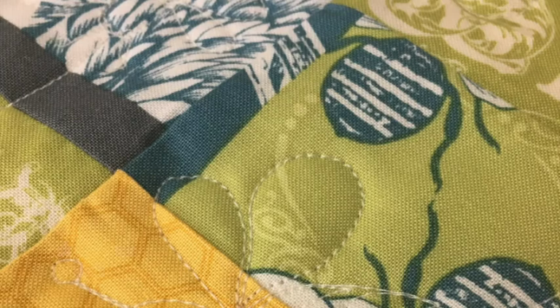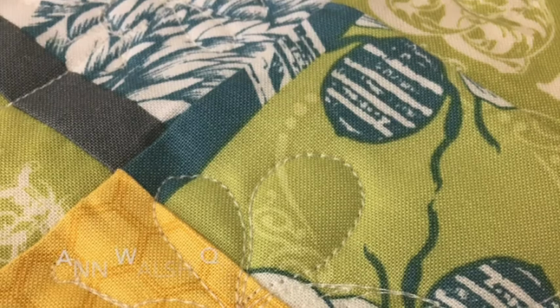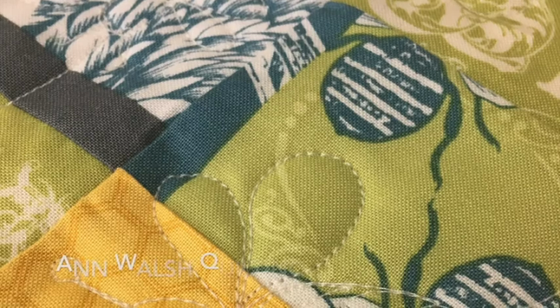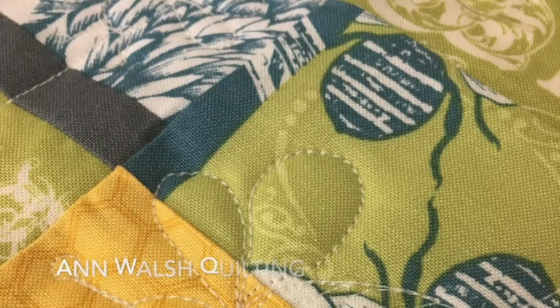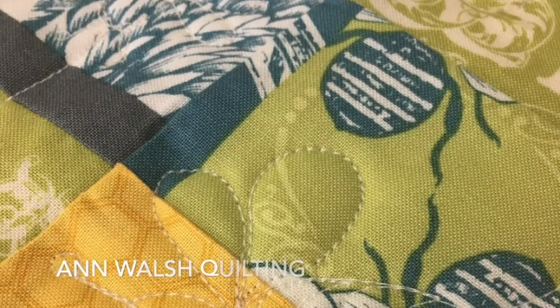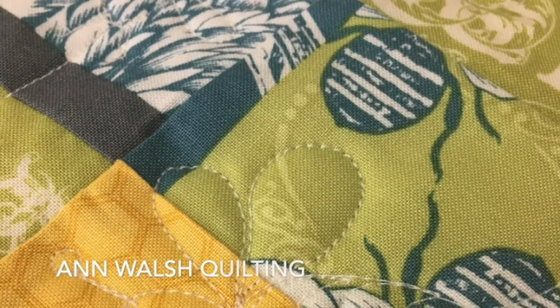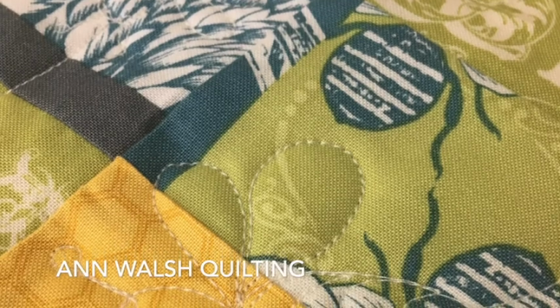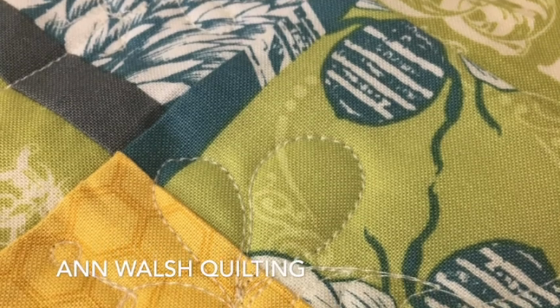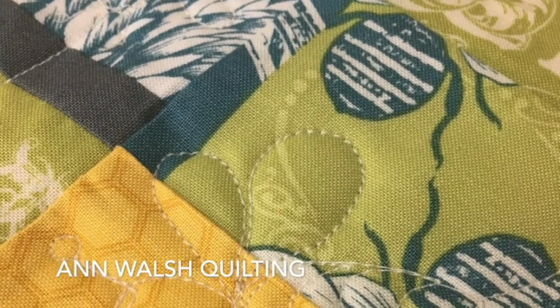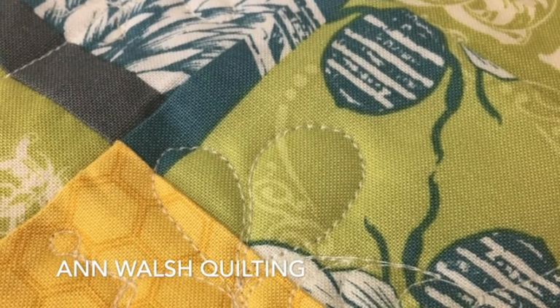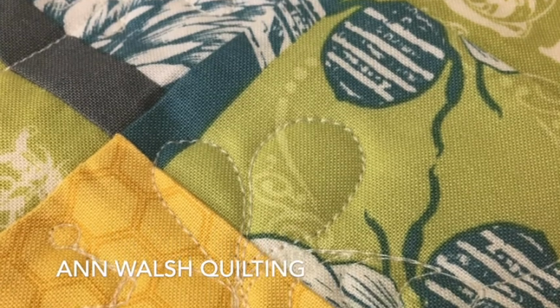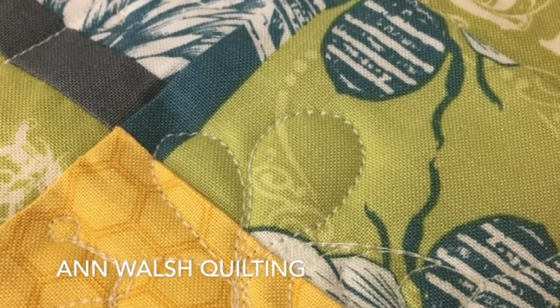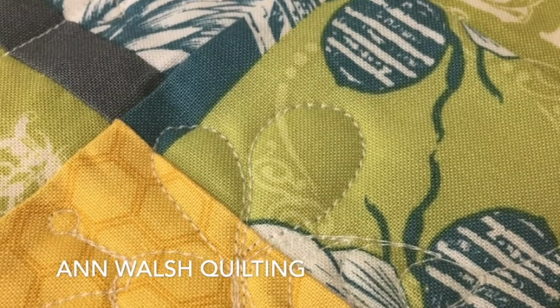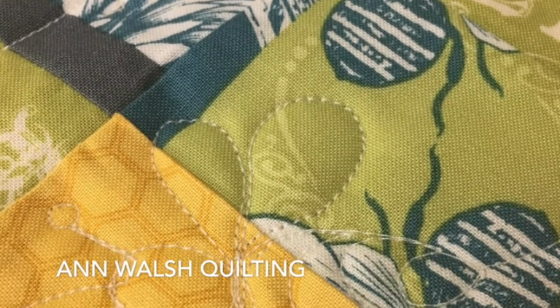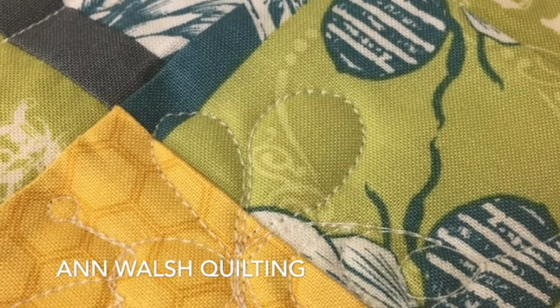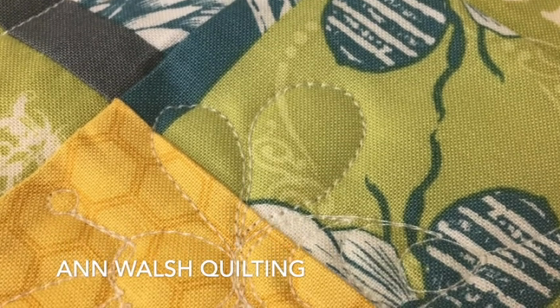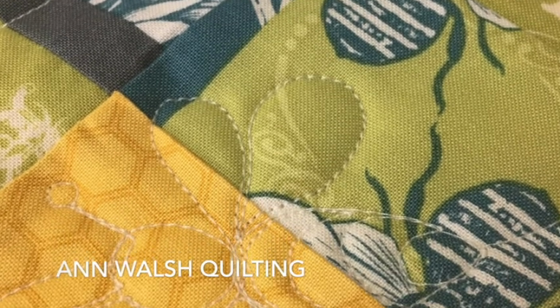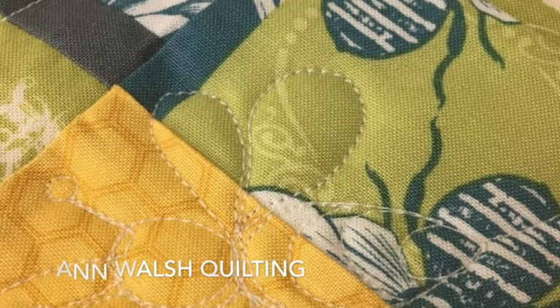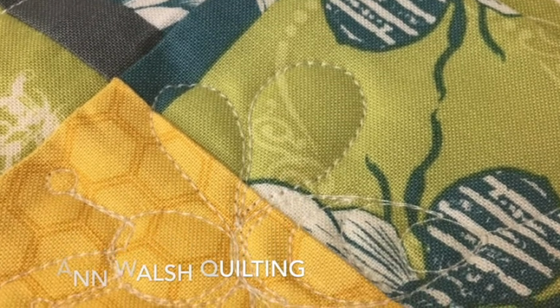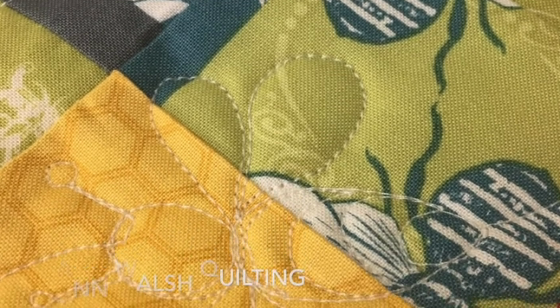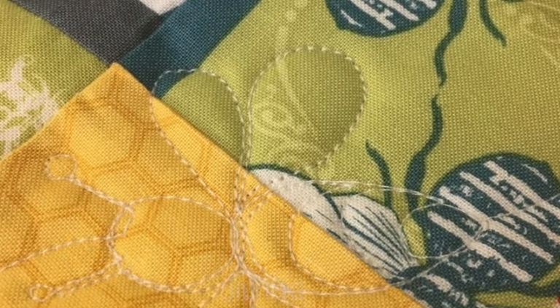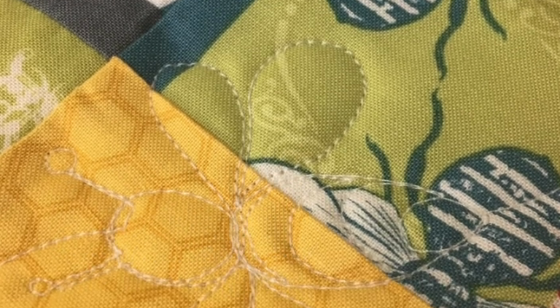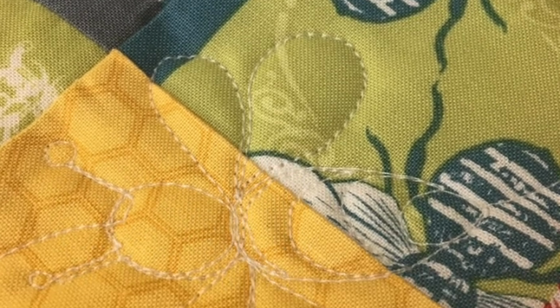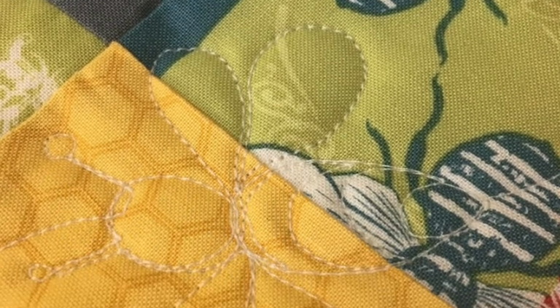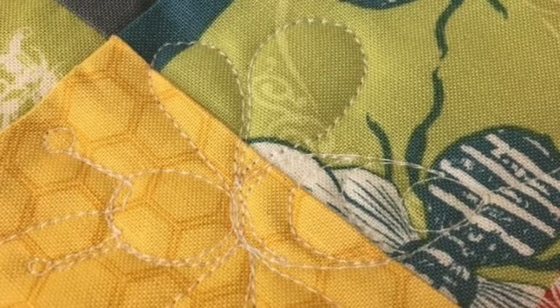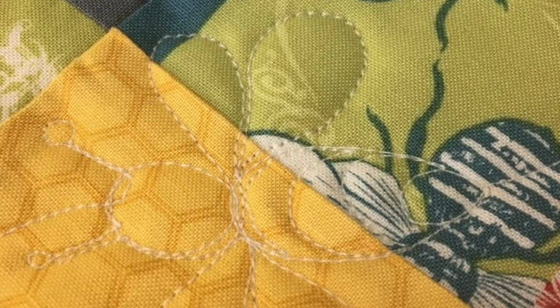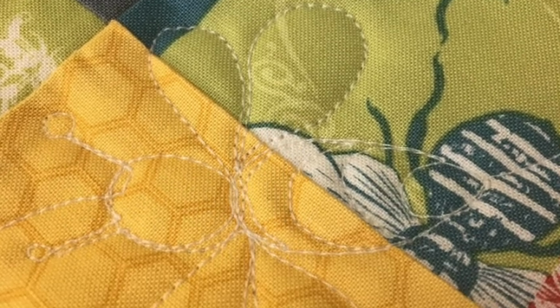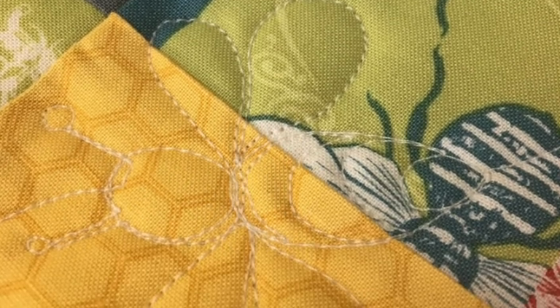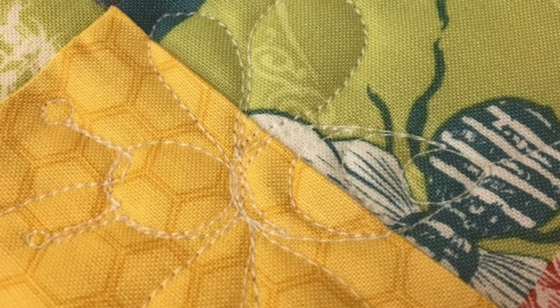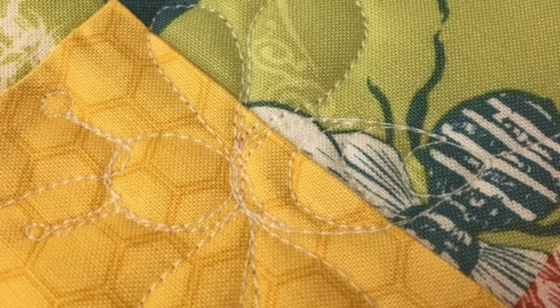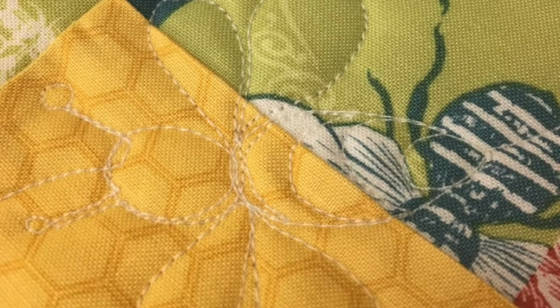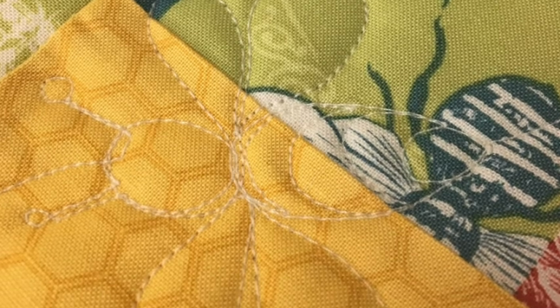Hi, it's Anne from Anne Walsh Quilting. Sorry about the voice, I'm still getting over a really bad cold here.